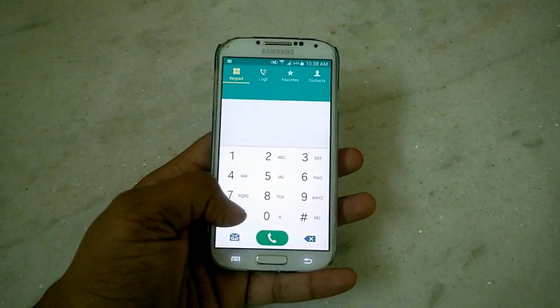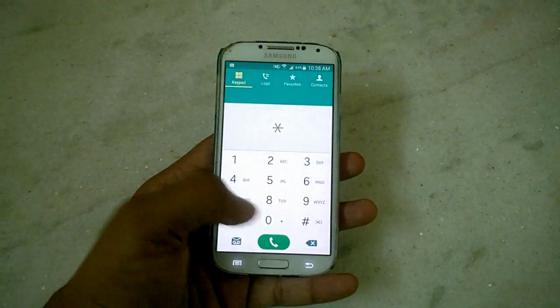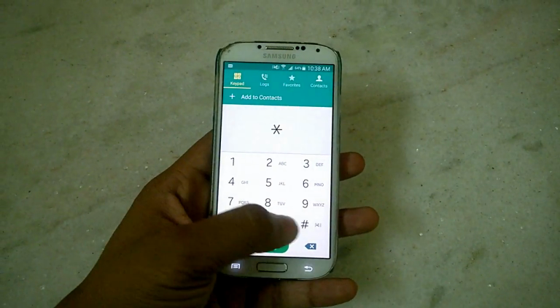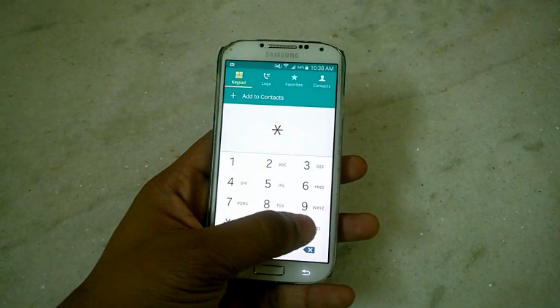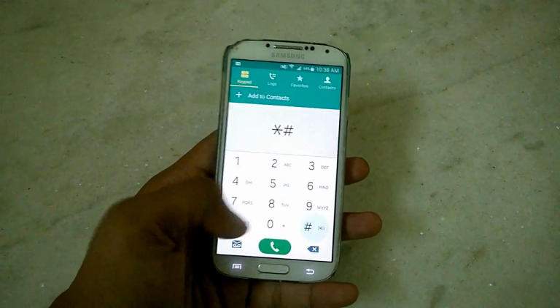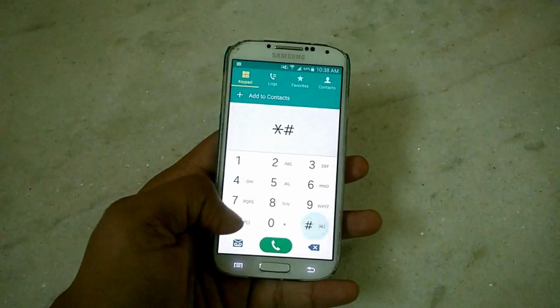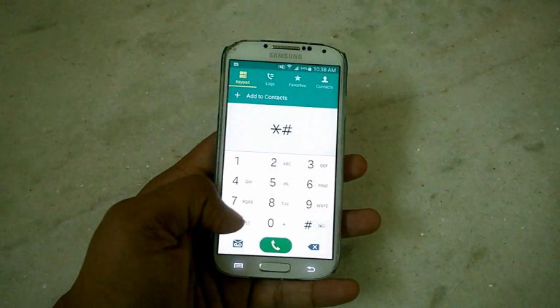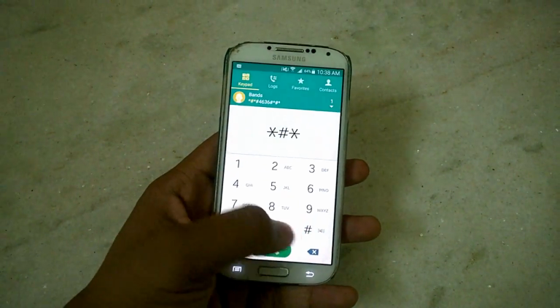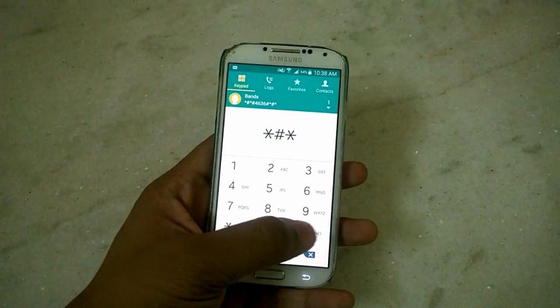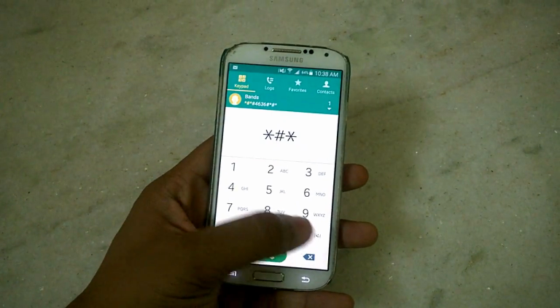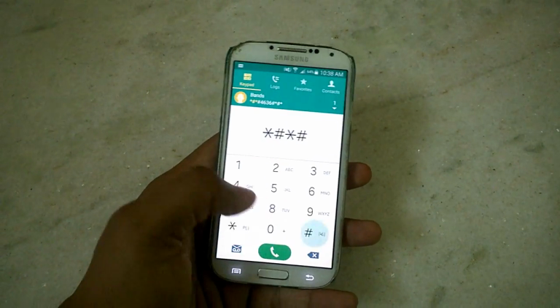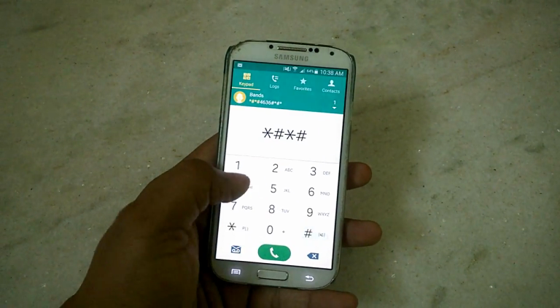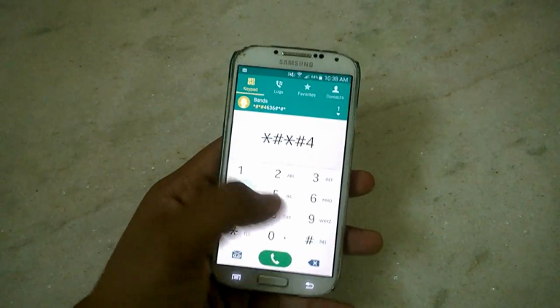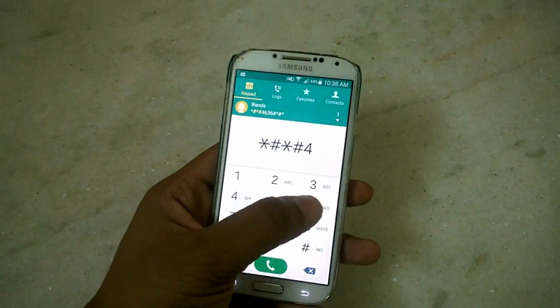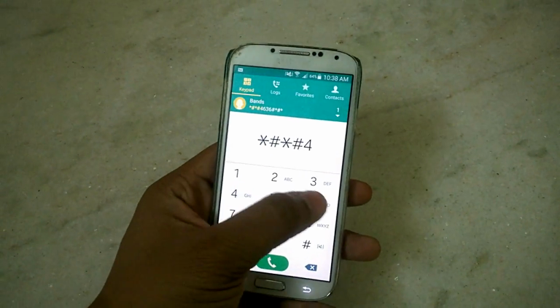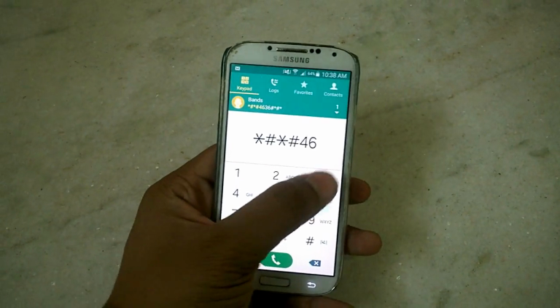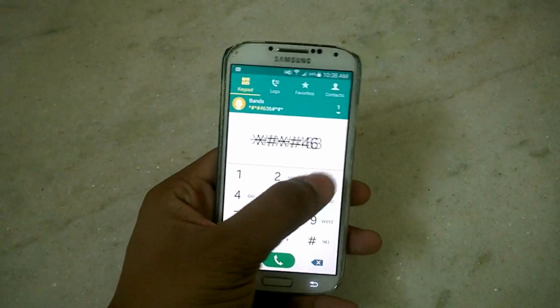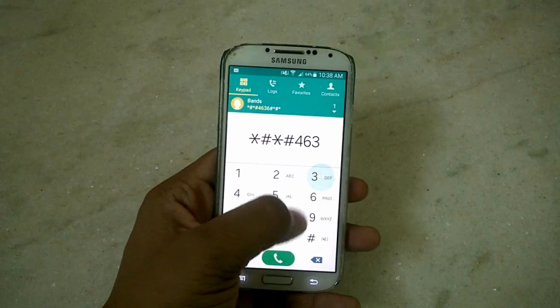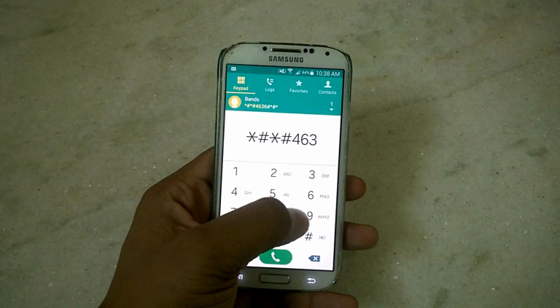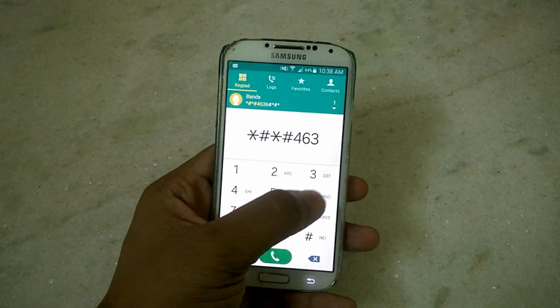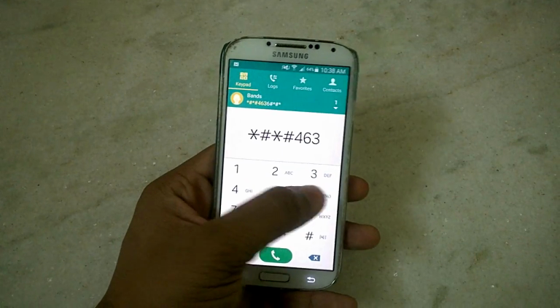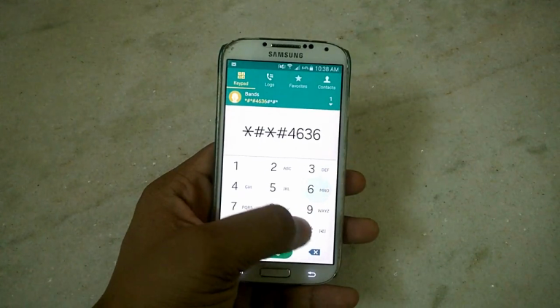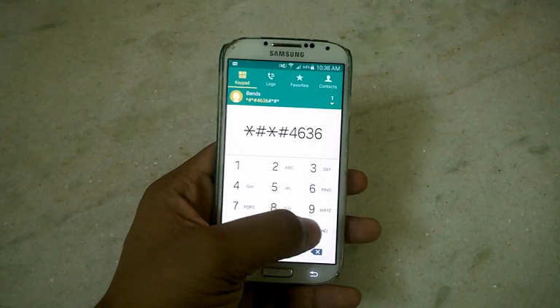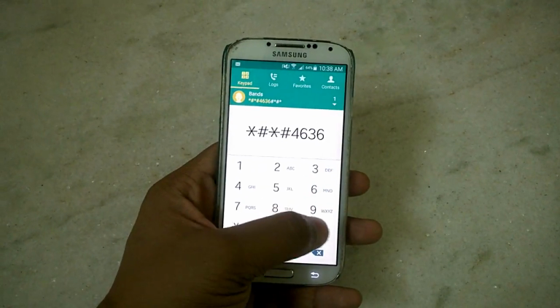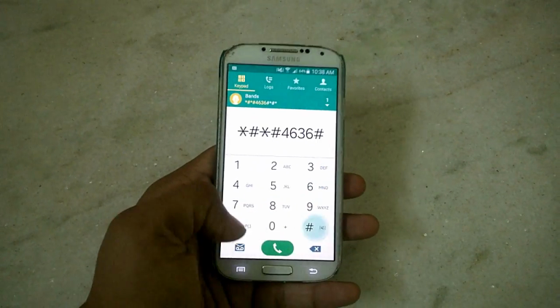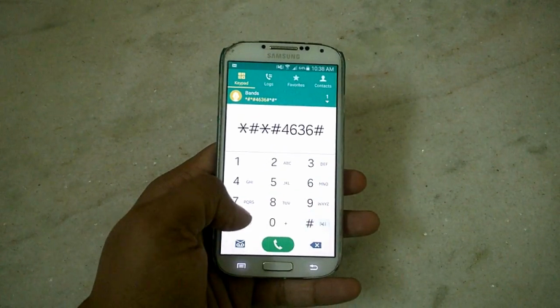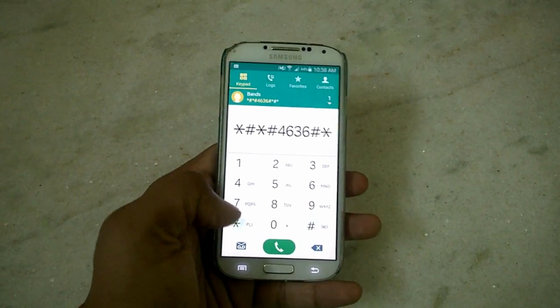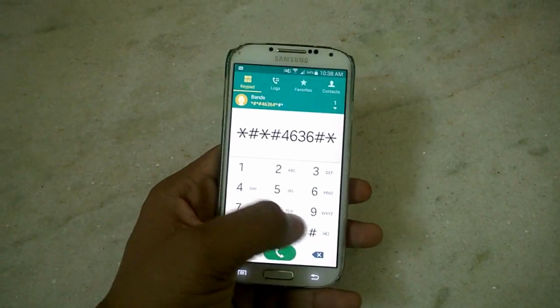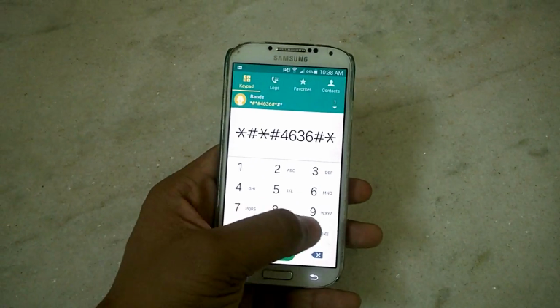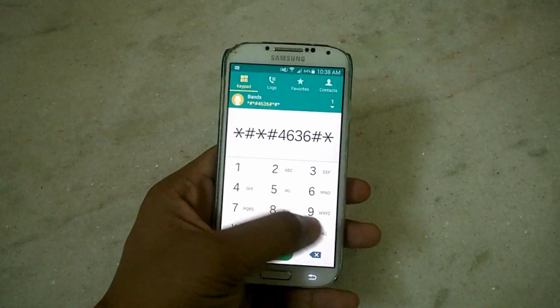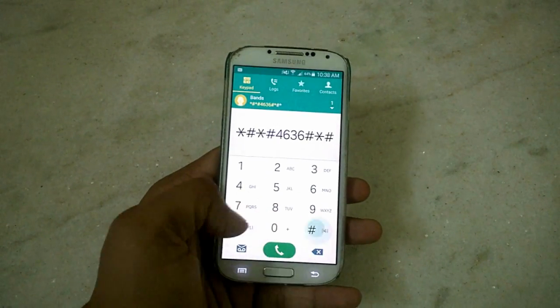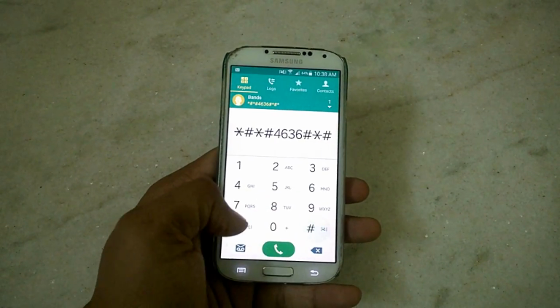Dial the code: star, hash, star, hash, 4636, hash, star, hash, star — that is *#*#4636#*#*.